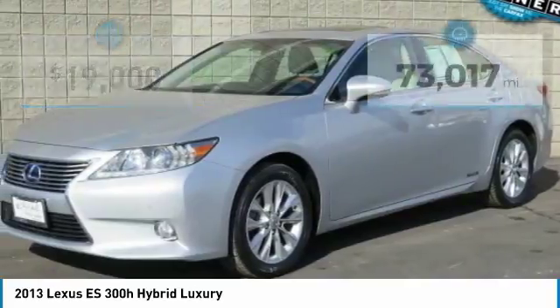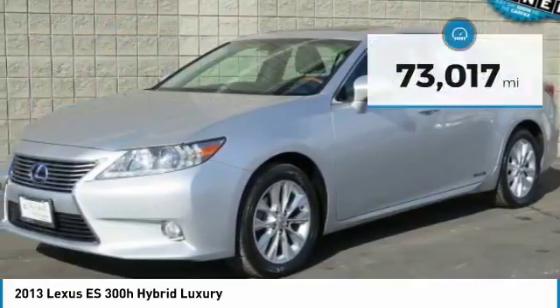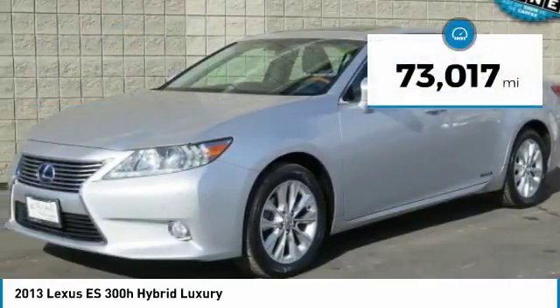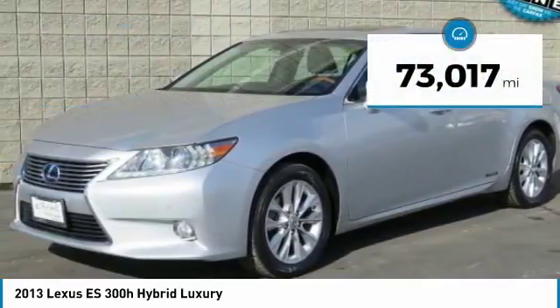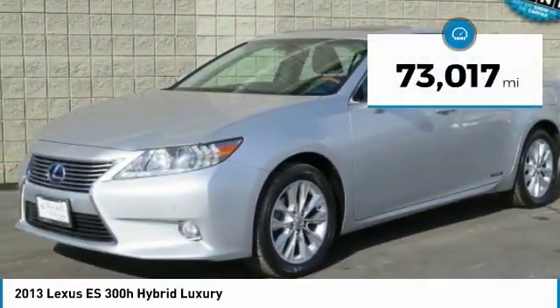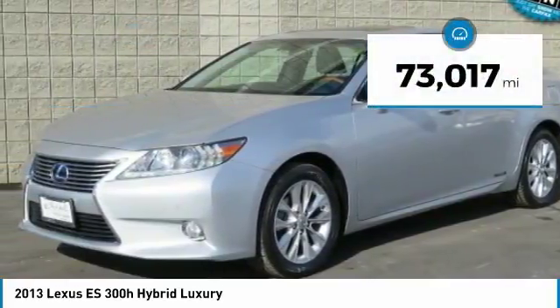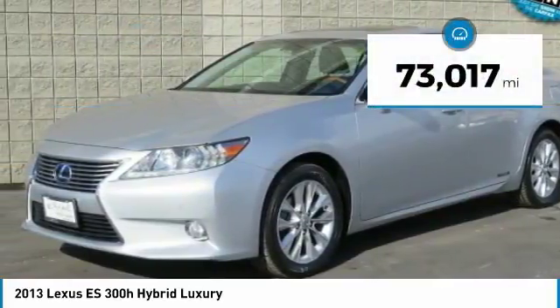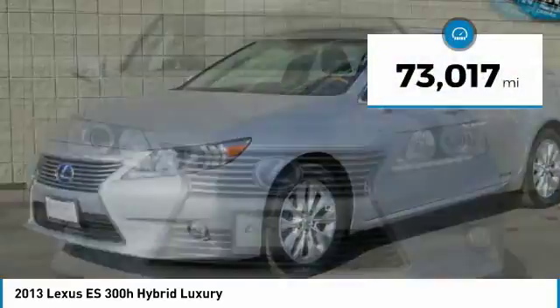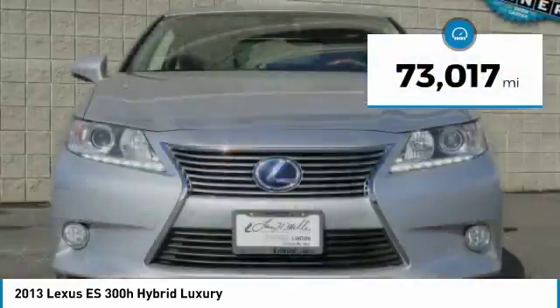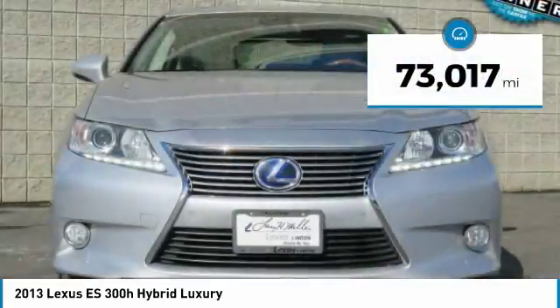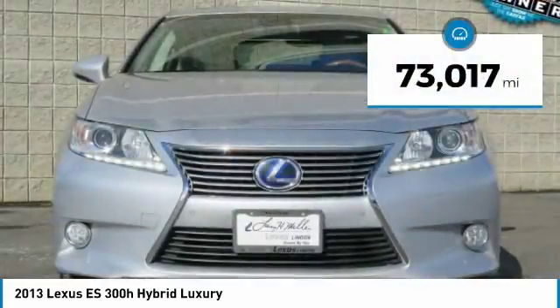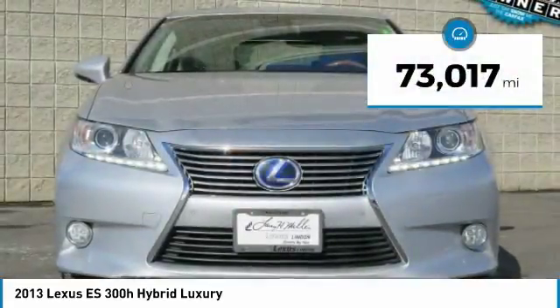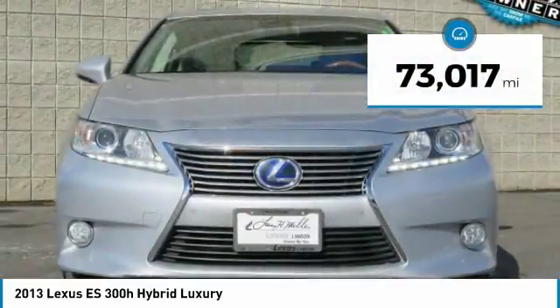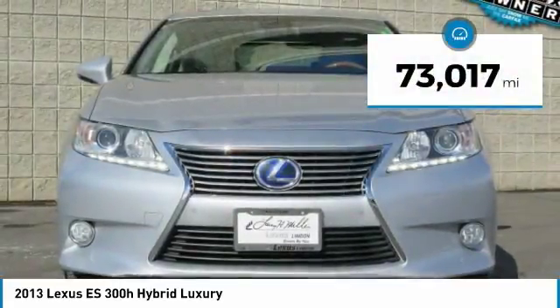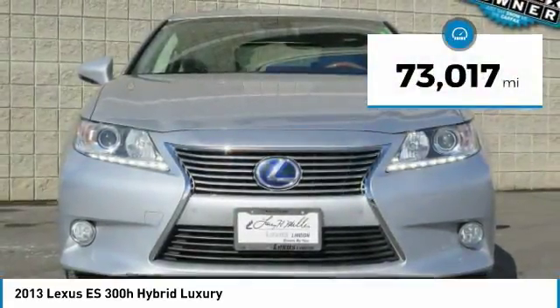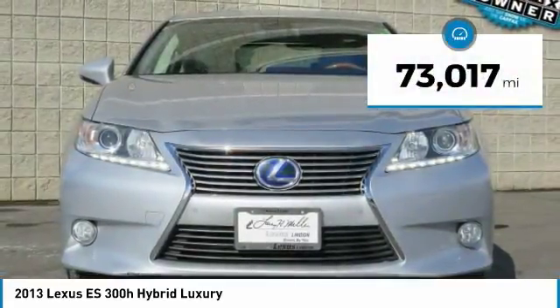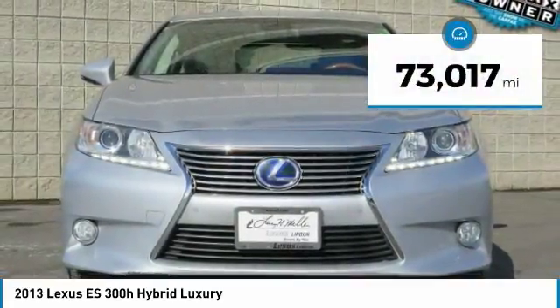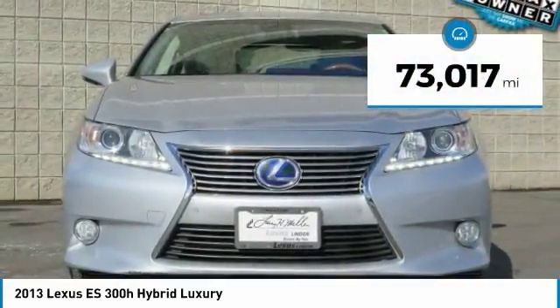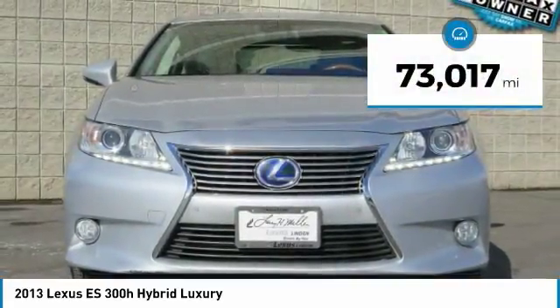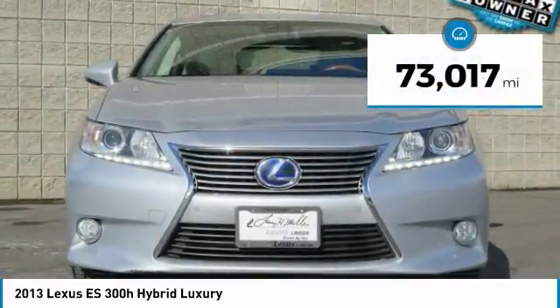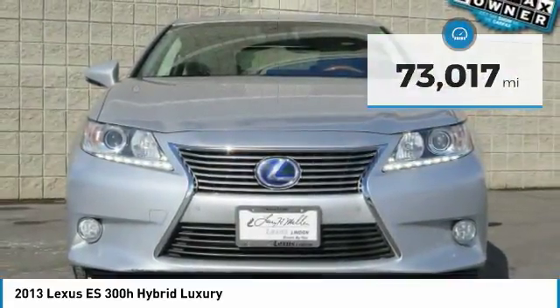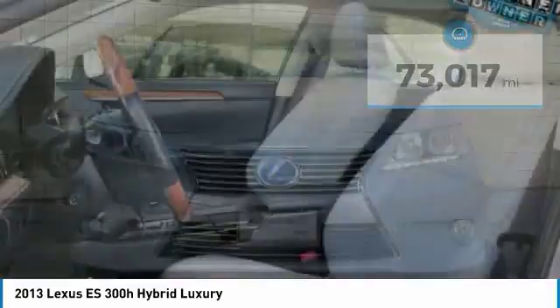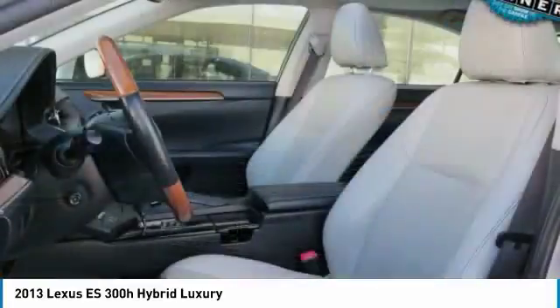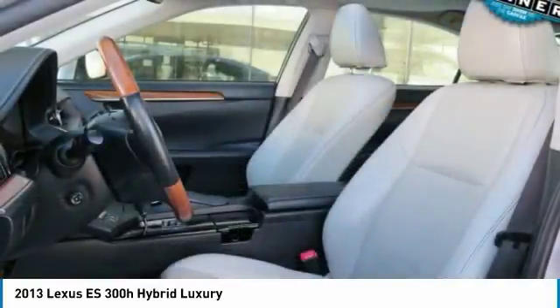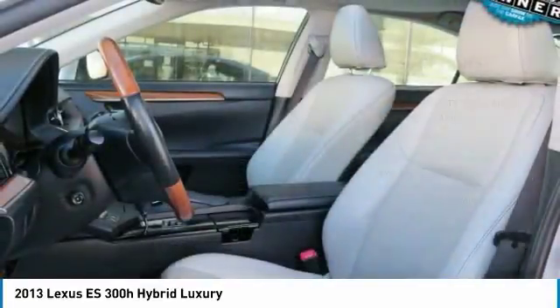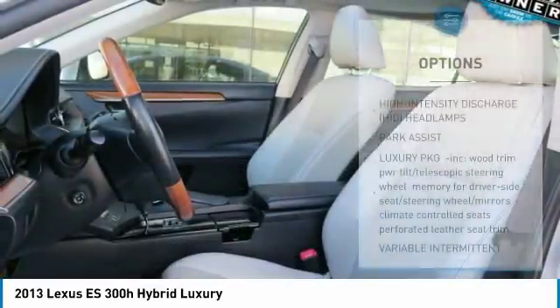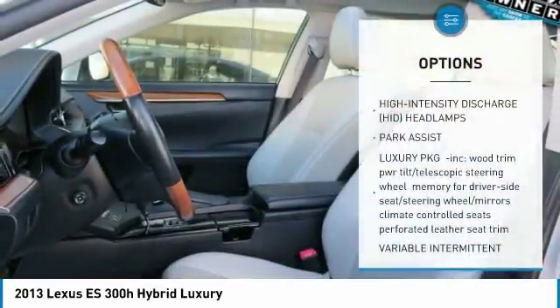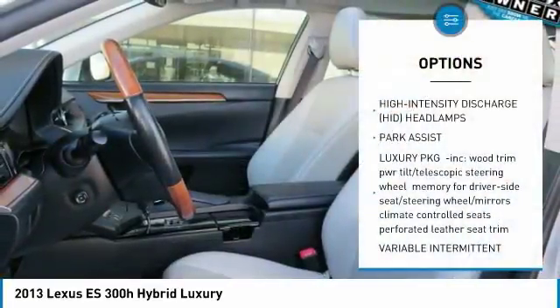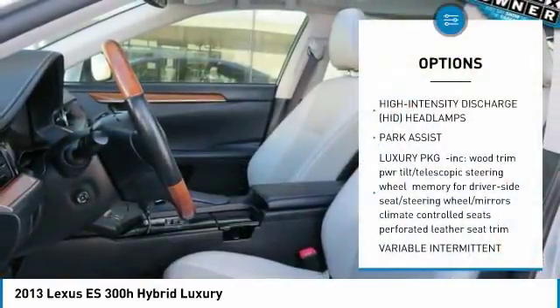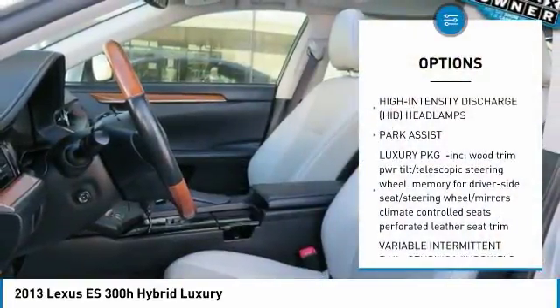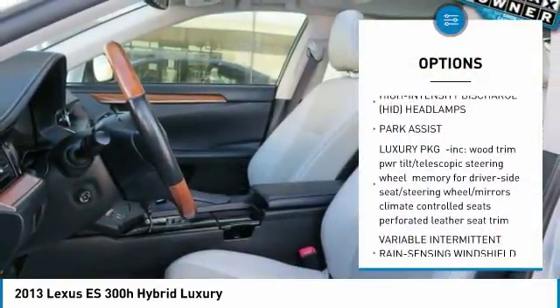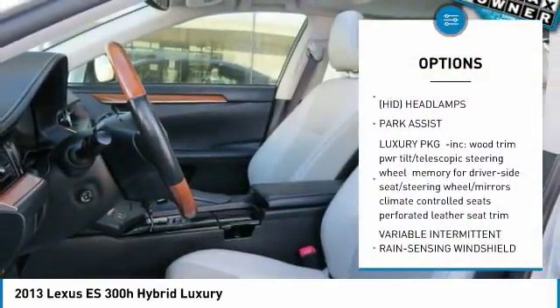This vehicle has less than 75,000 miles. Here are some of this vehicle's great options: power passenger seat.